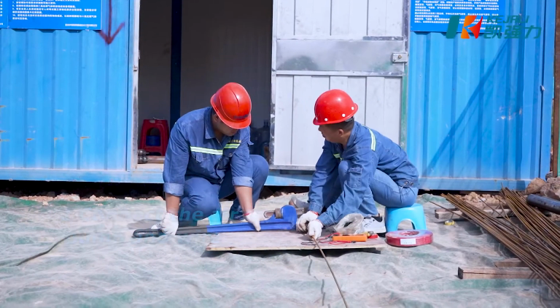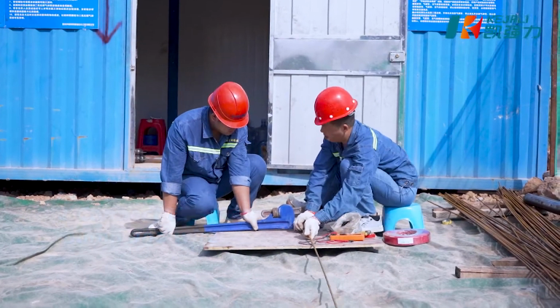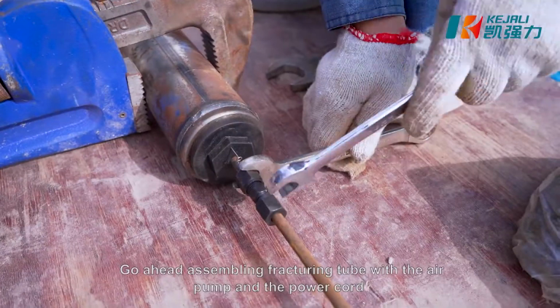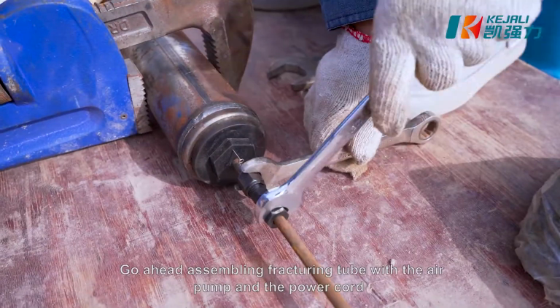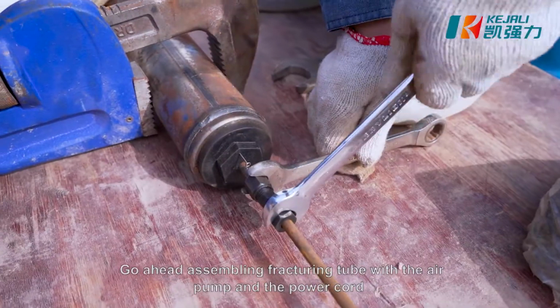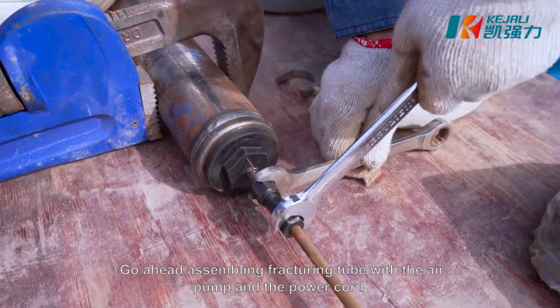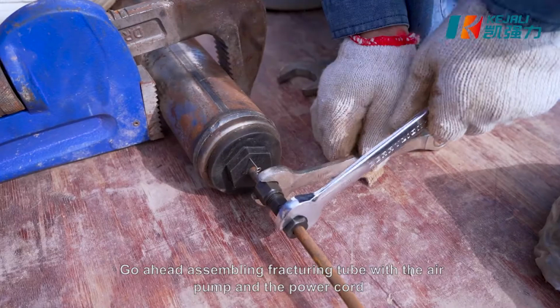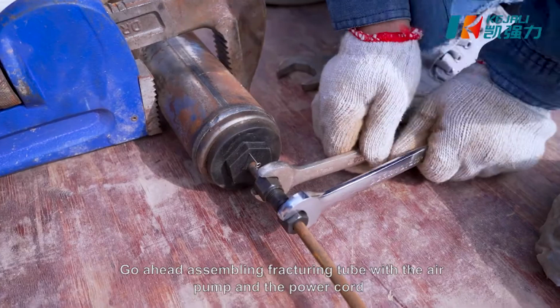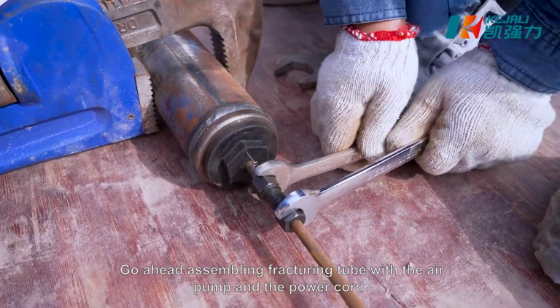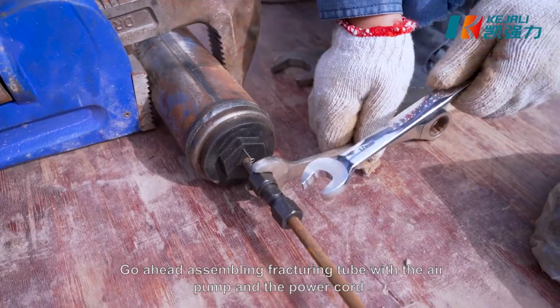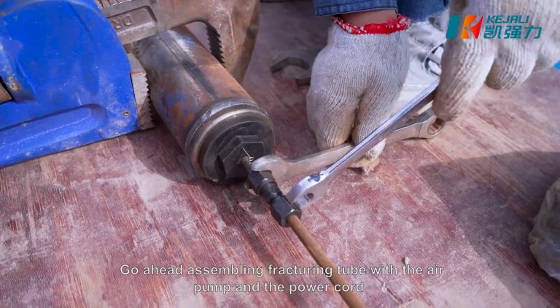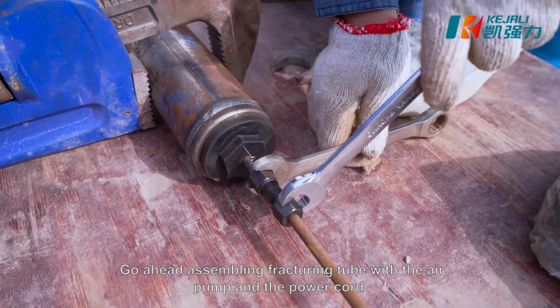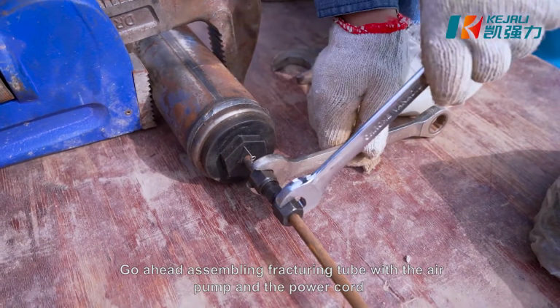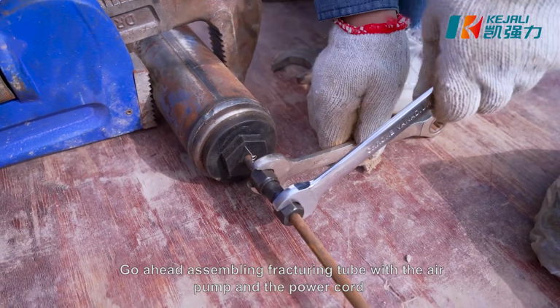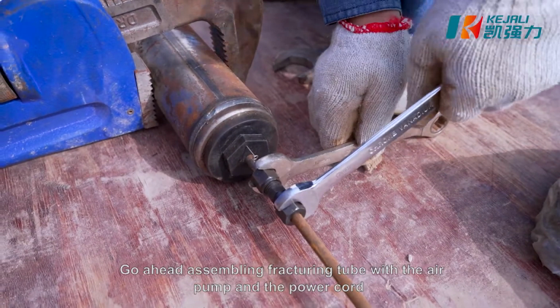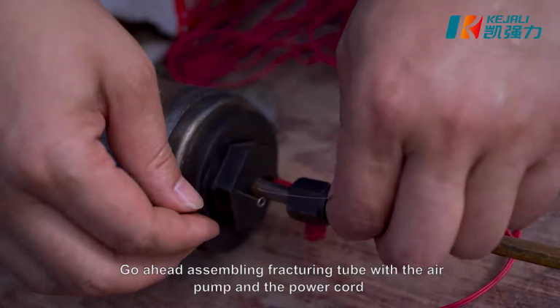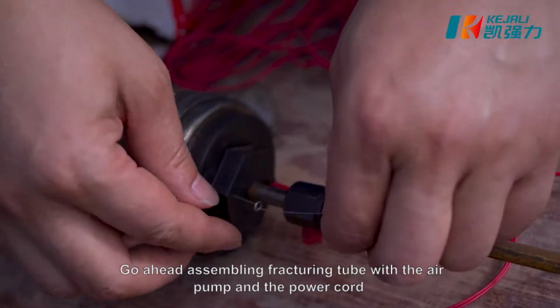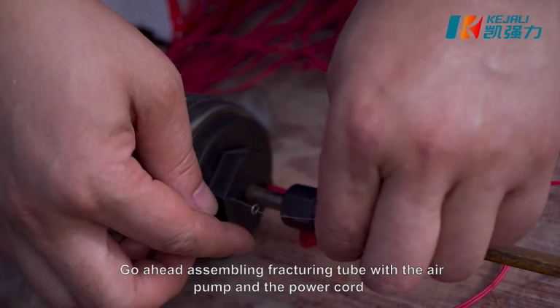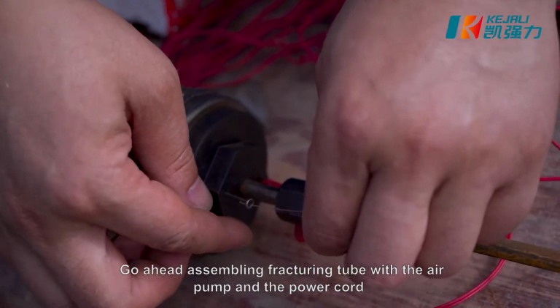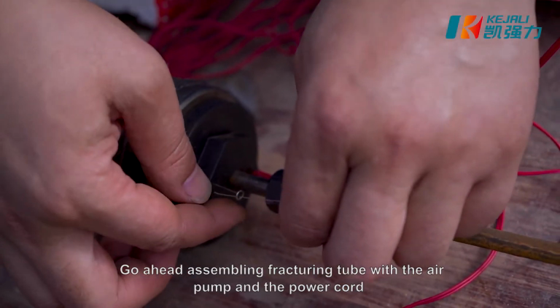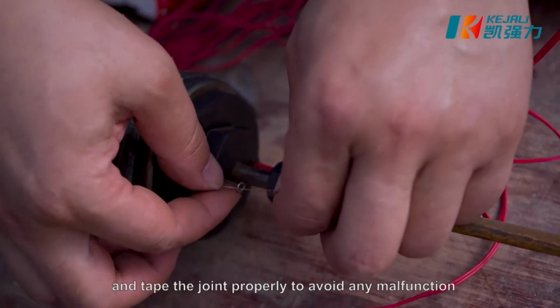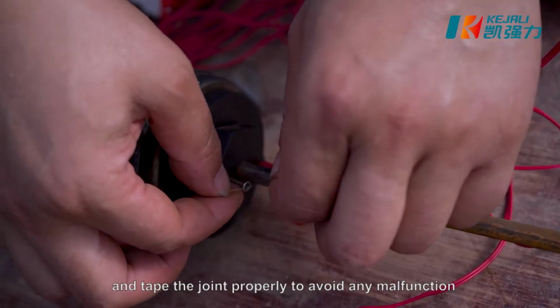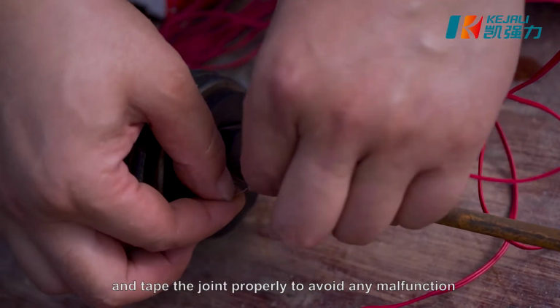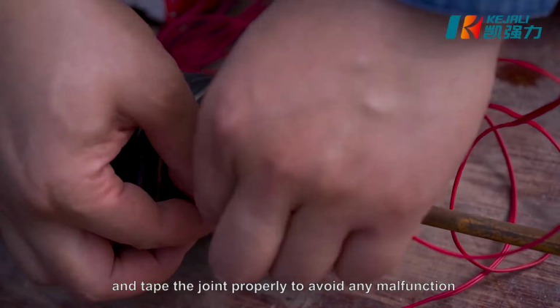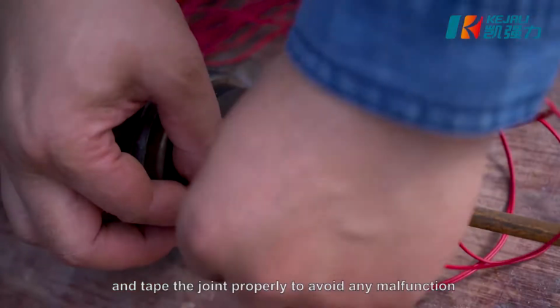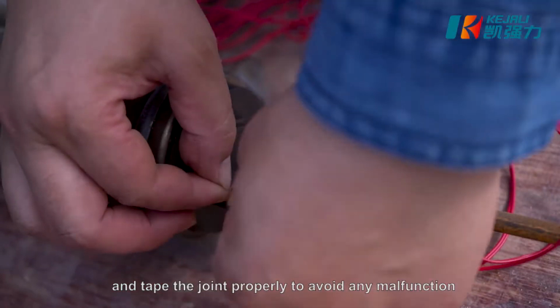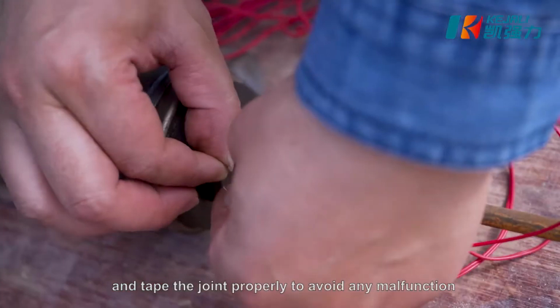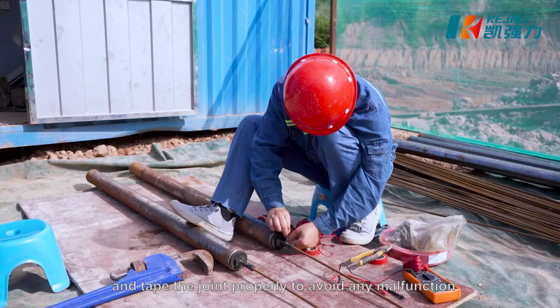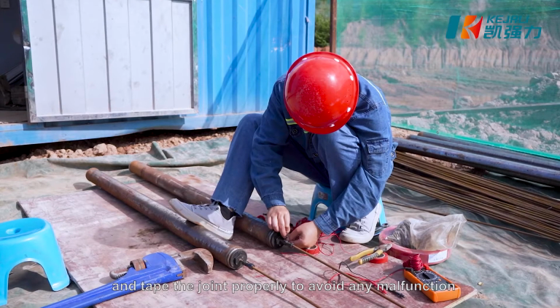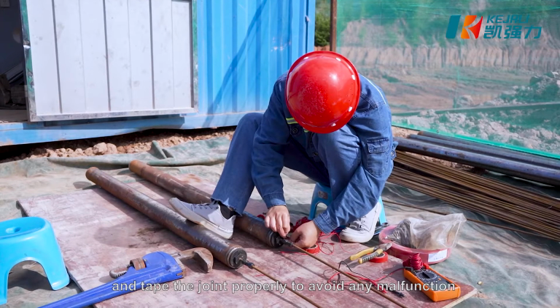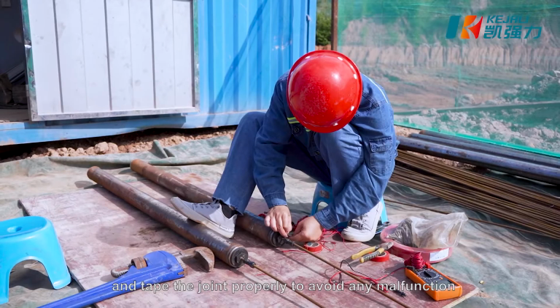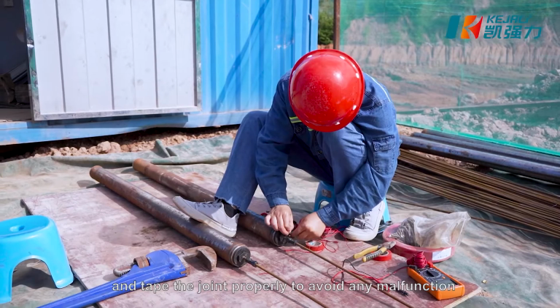Go ahead assembling the fracturing tube with the air pump and the power cord, and tape the joint properly to avoid any malfunction.